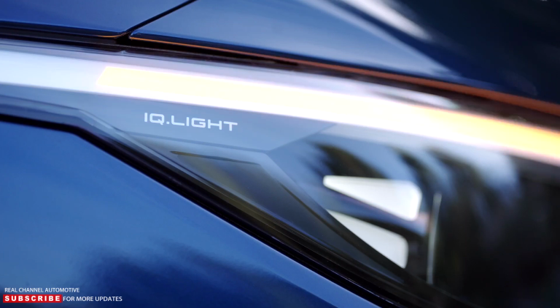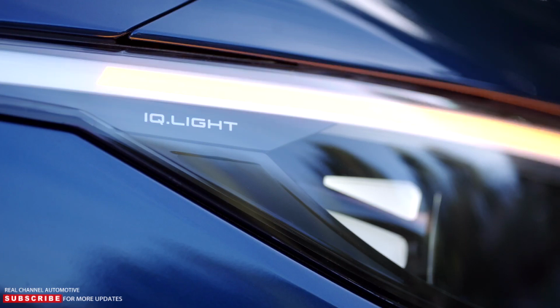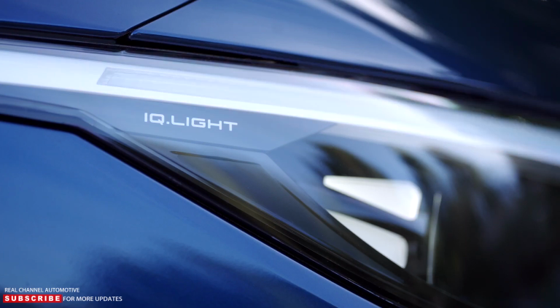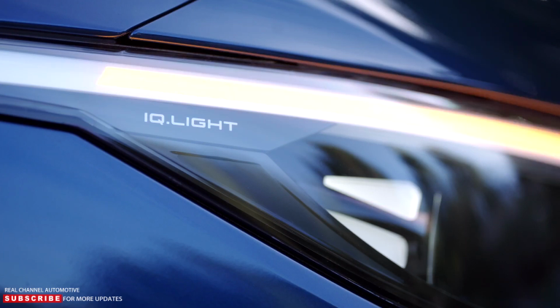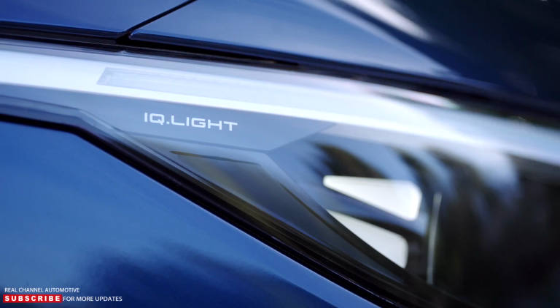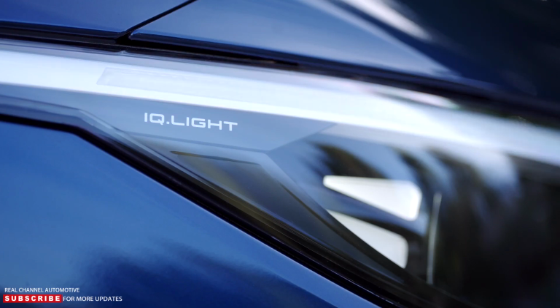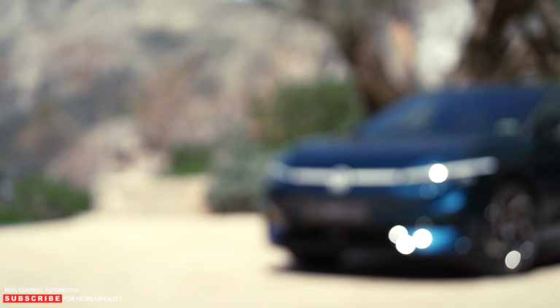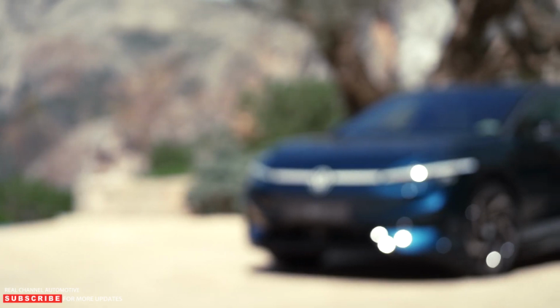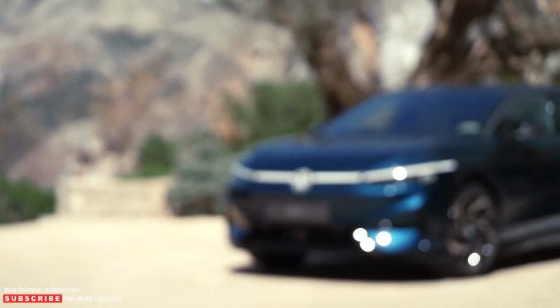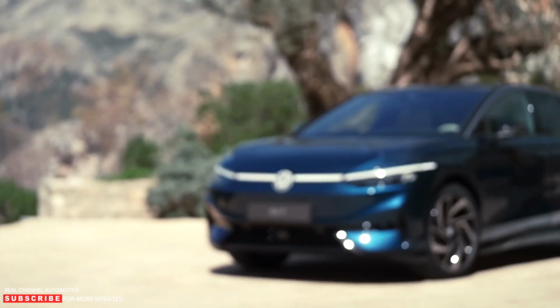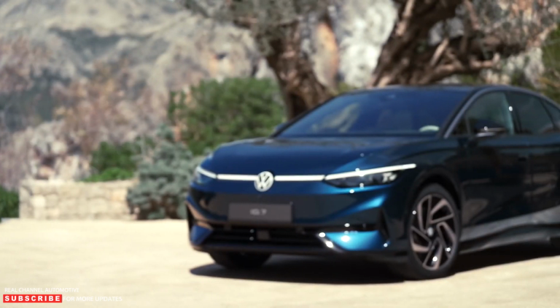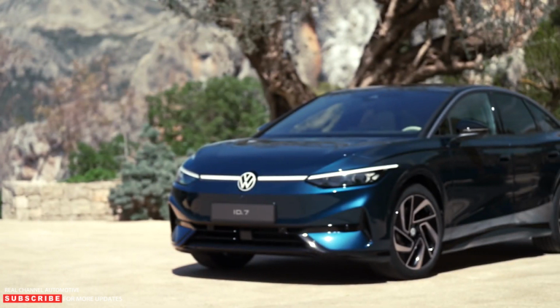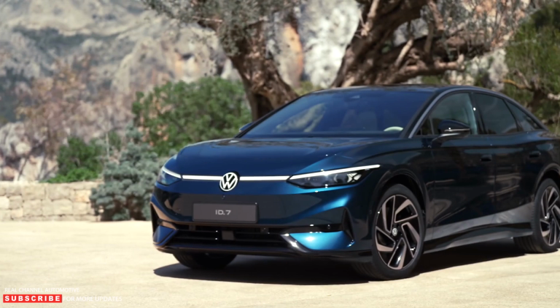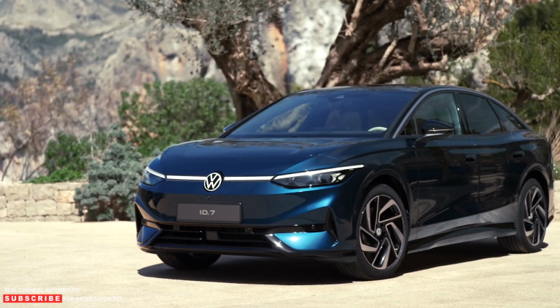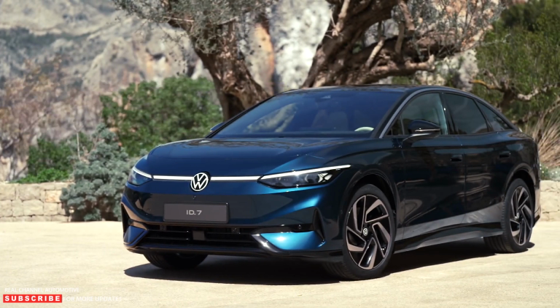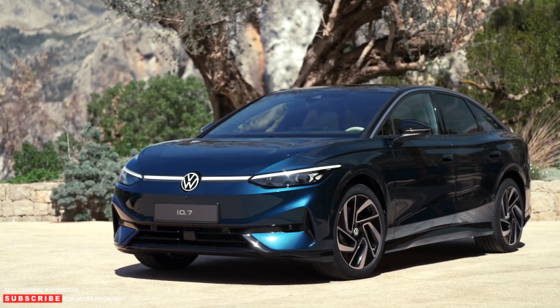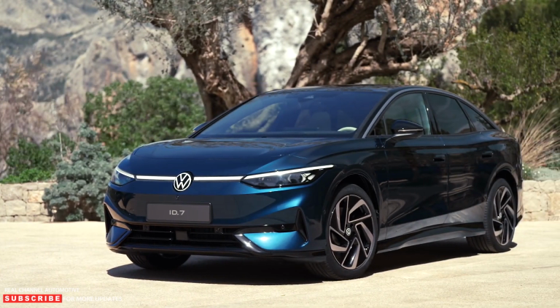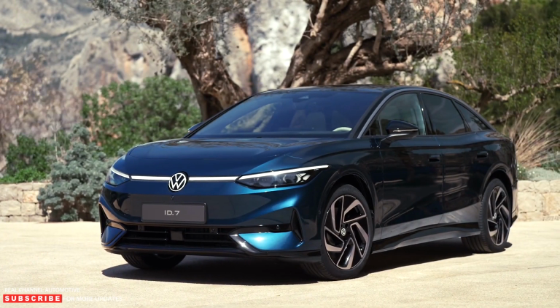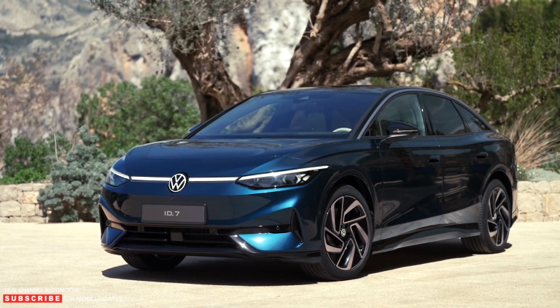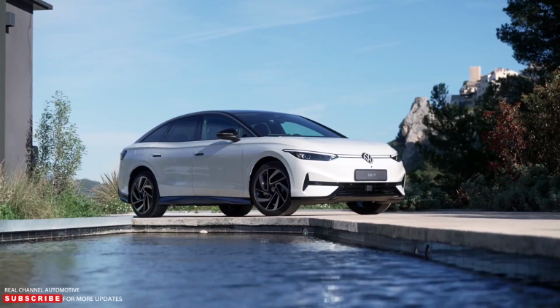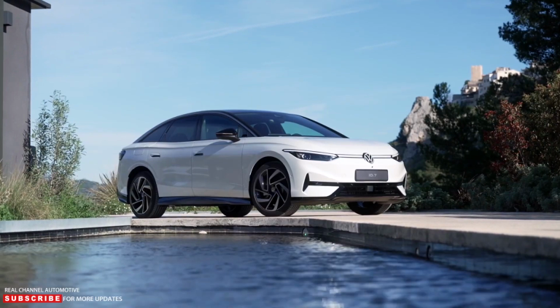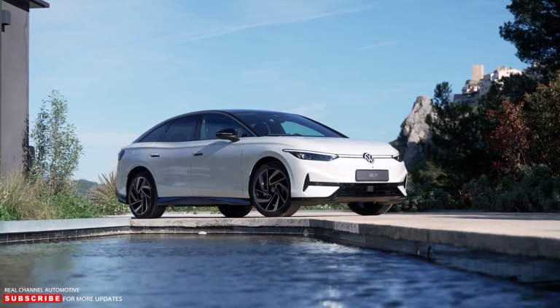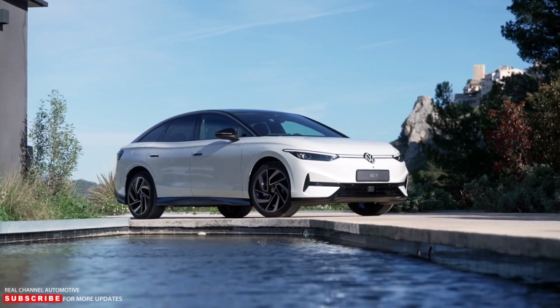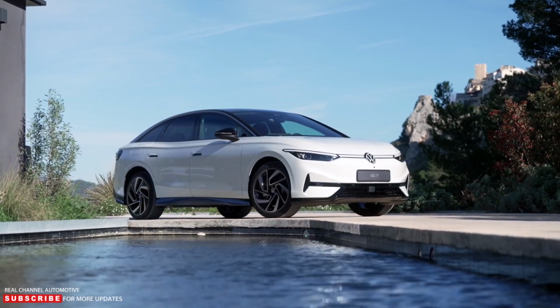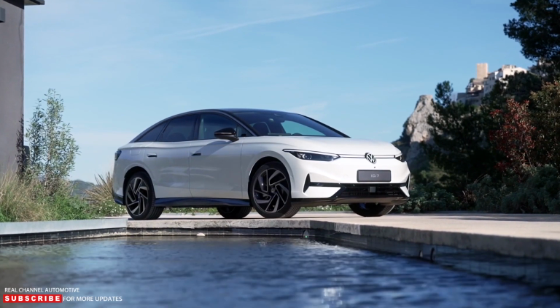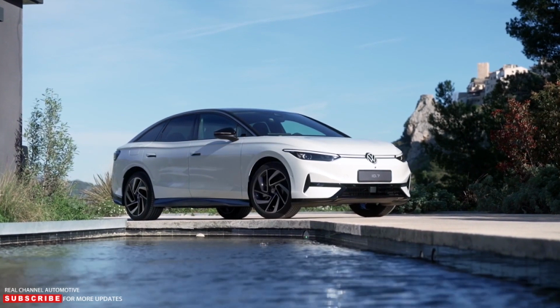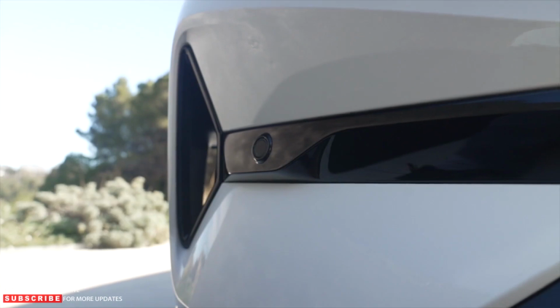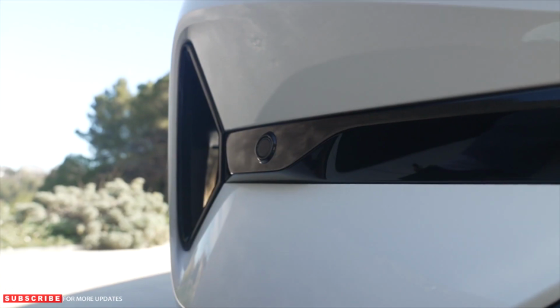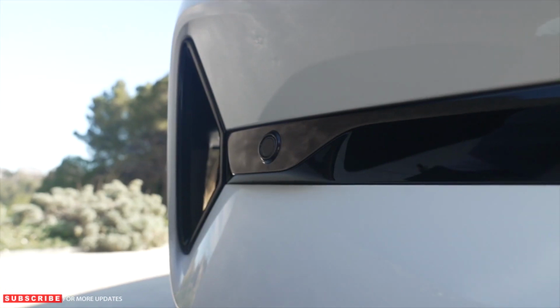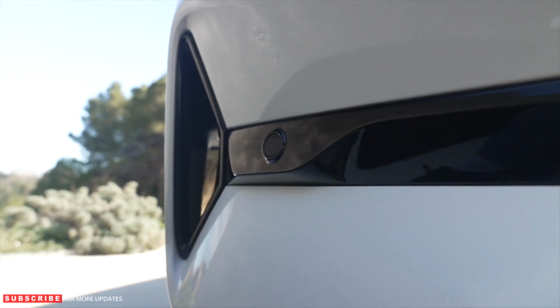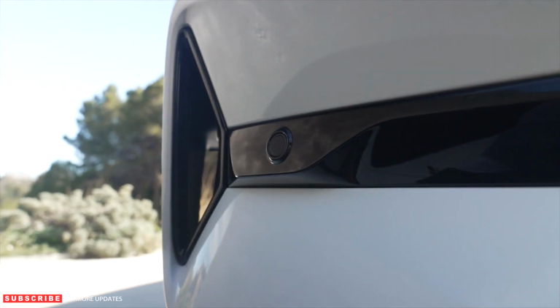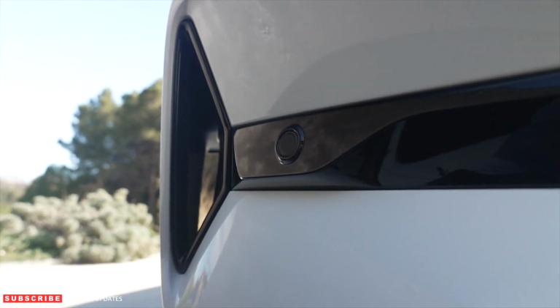Volkswagen will manufacture the ID.7 in Emden, Germany, for the European and North American markets. The manufacturing process will begin in the second half of the year. No pricing details are available for any region.